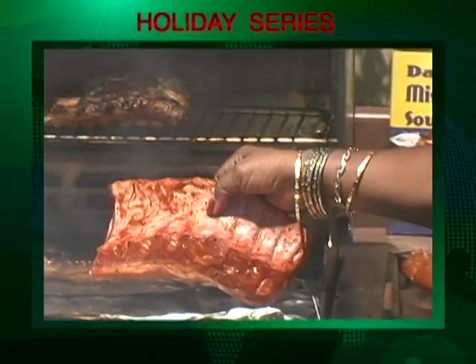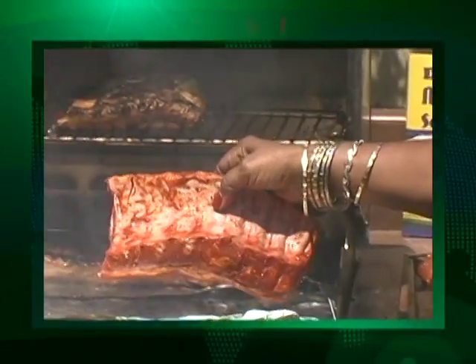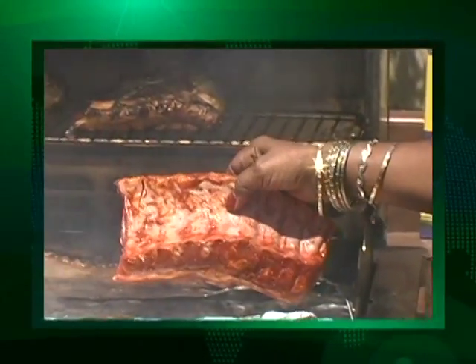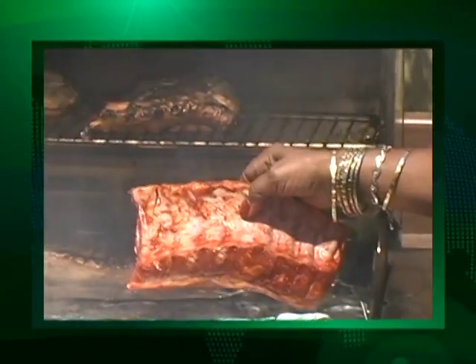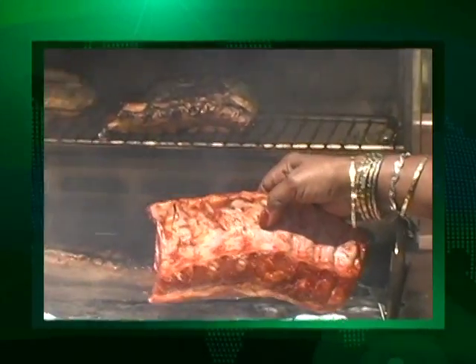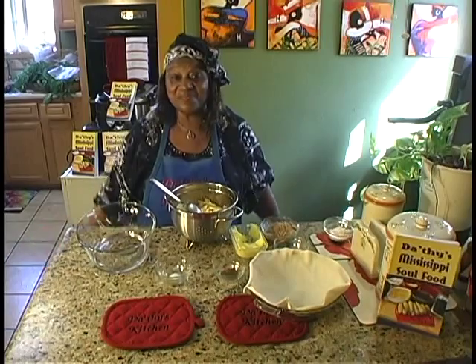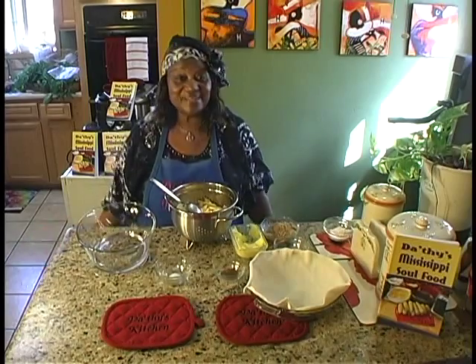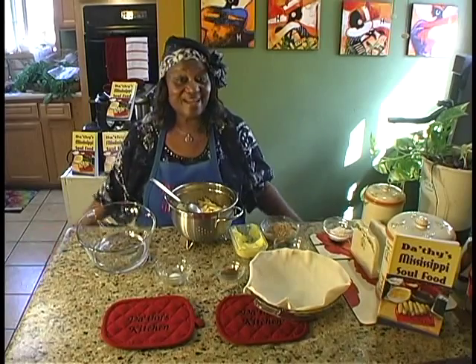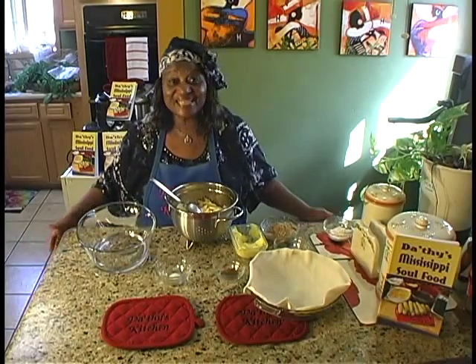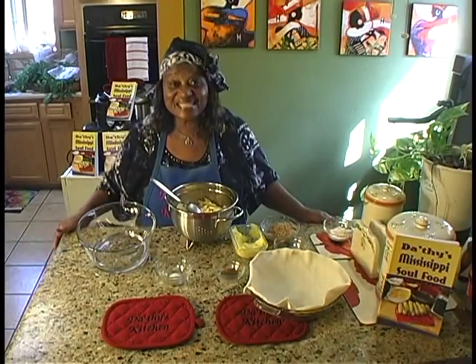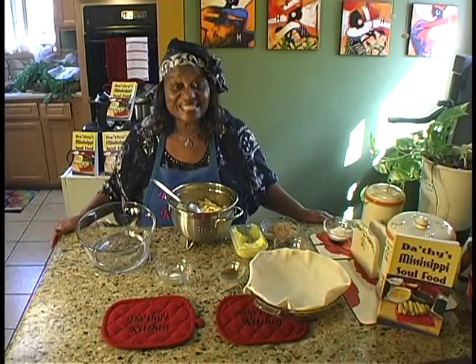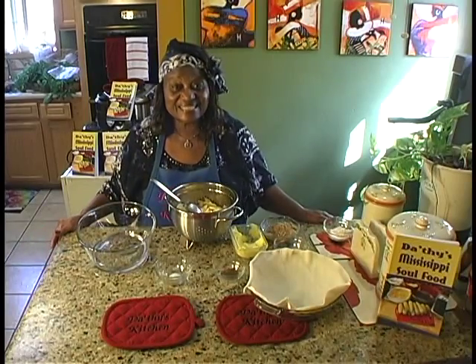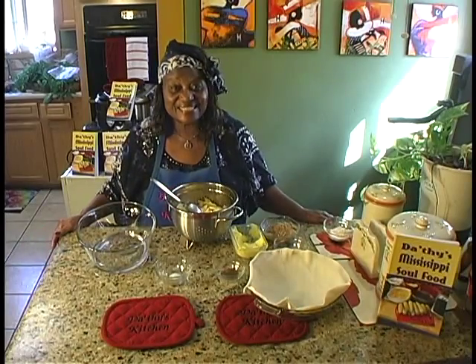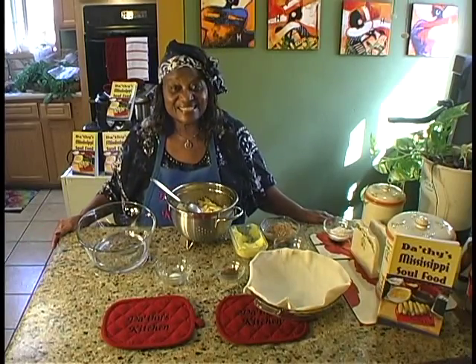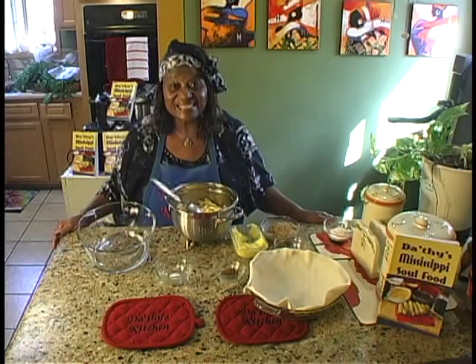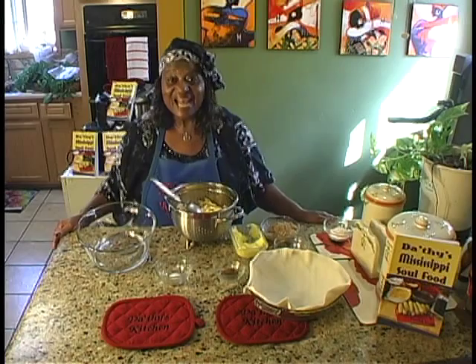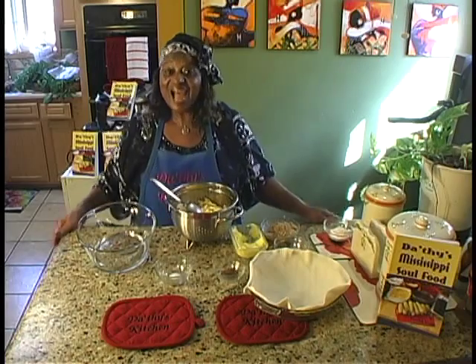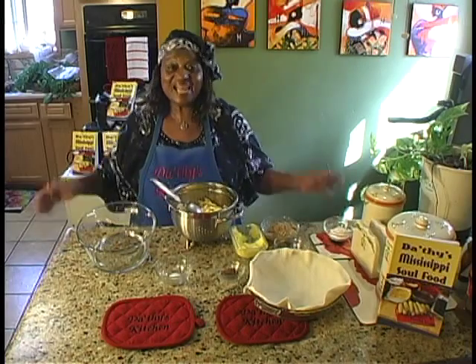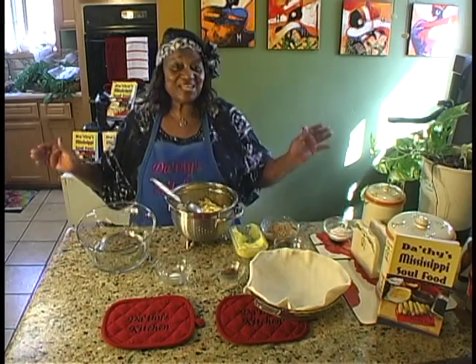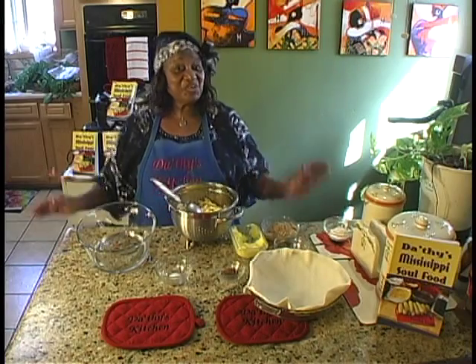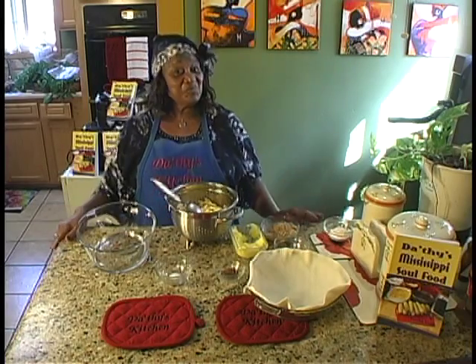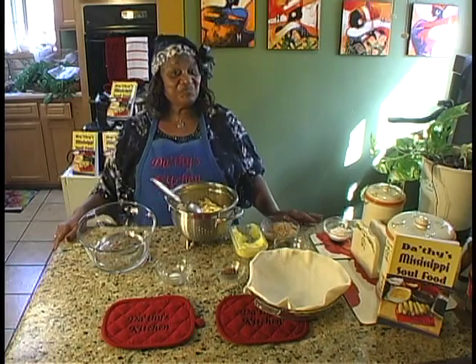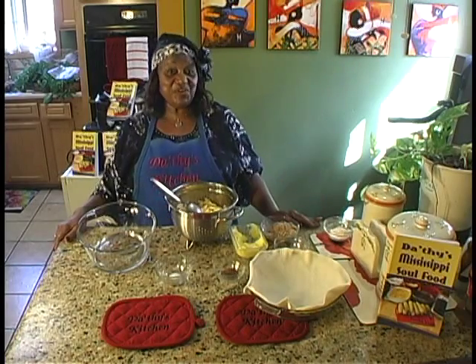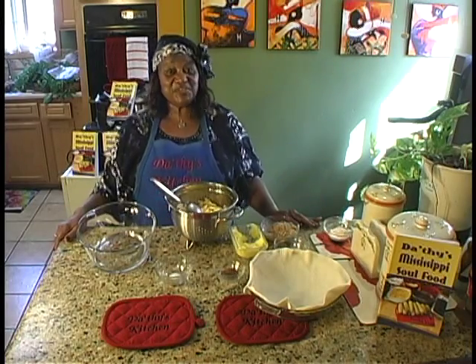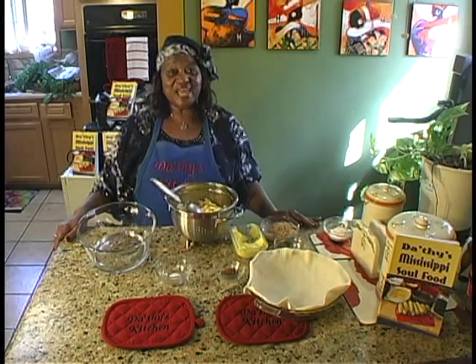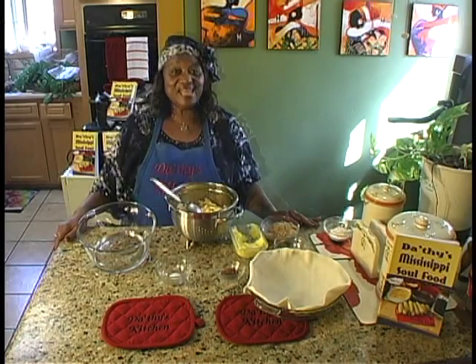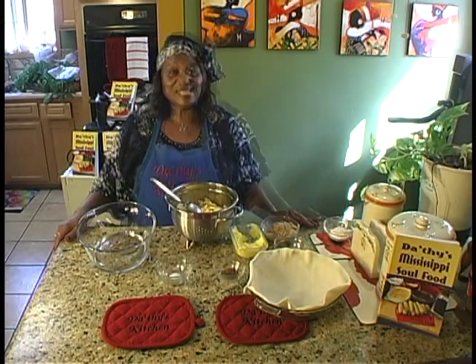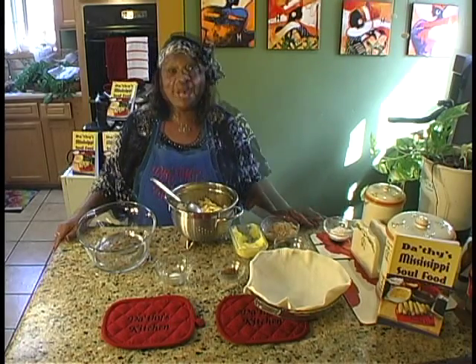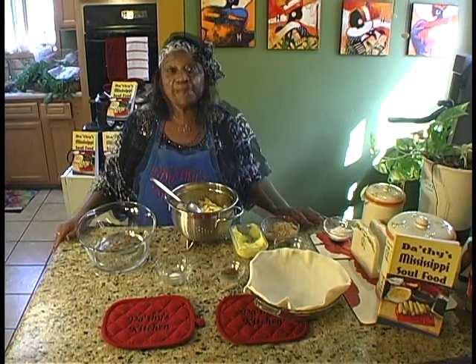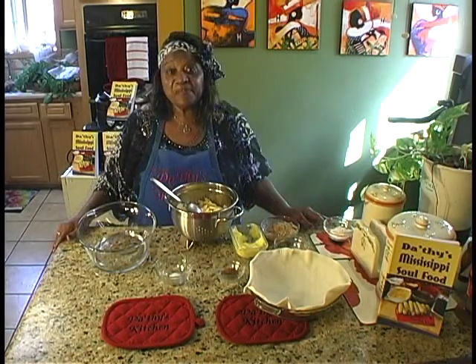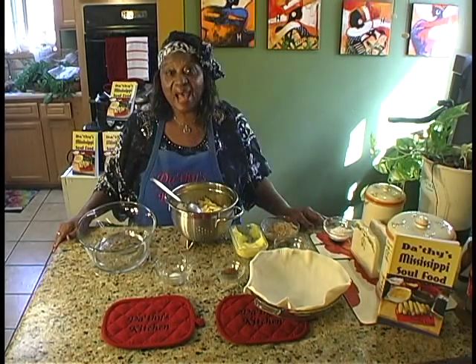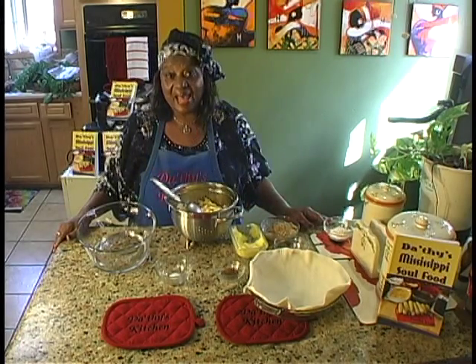Welcome to Grandma Dotted's Kitchen. I got a good one for you today — apple pie.